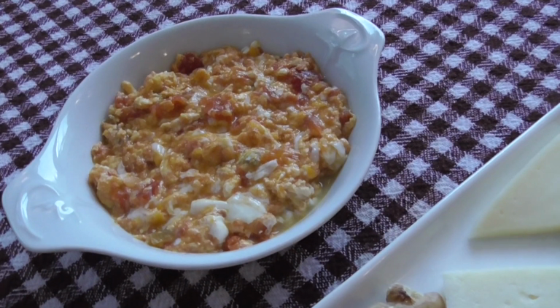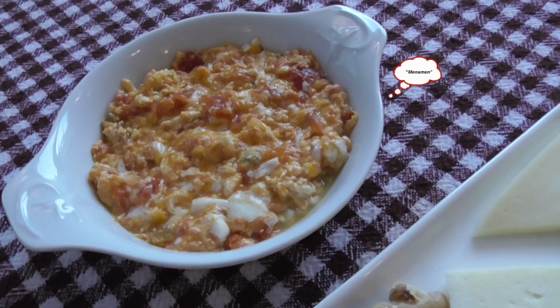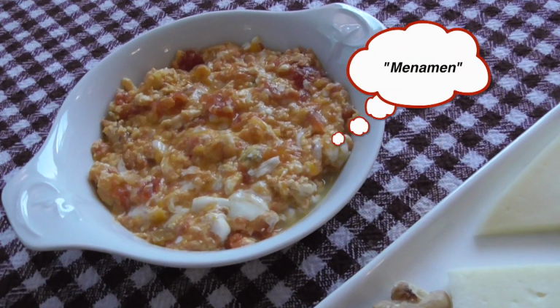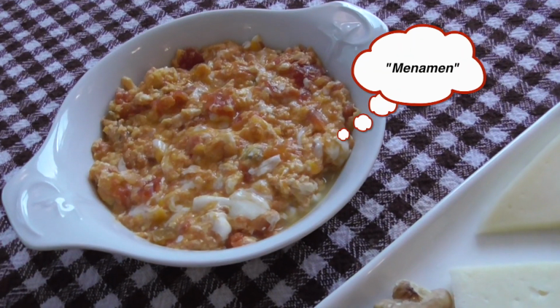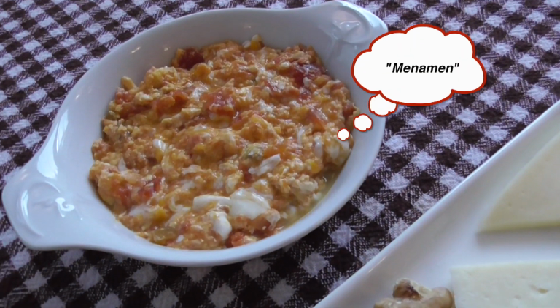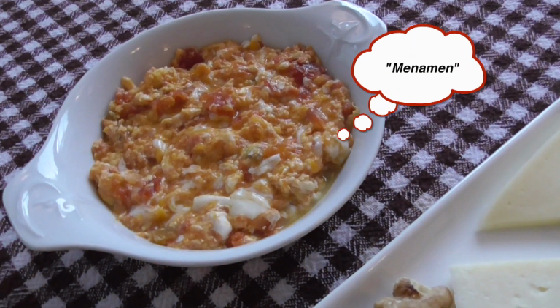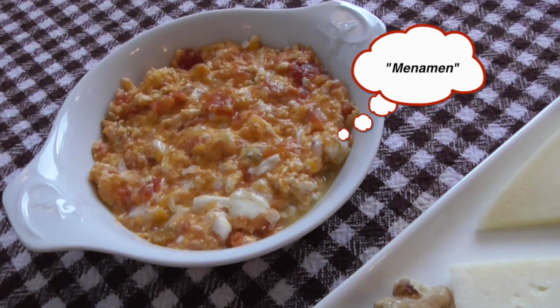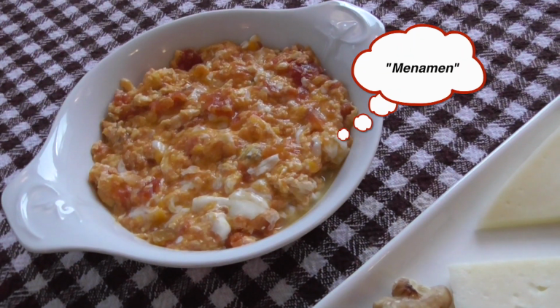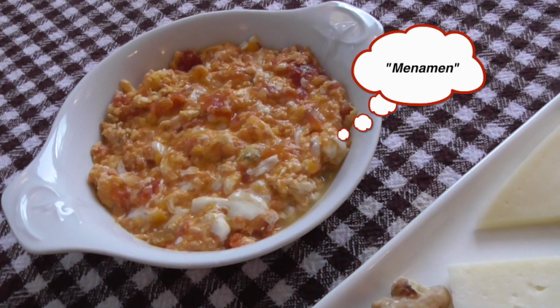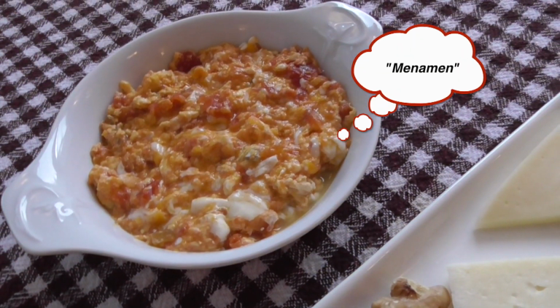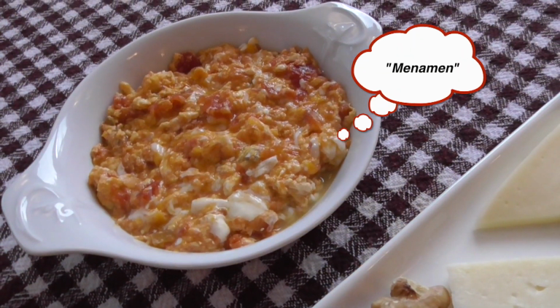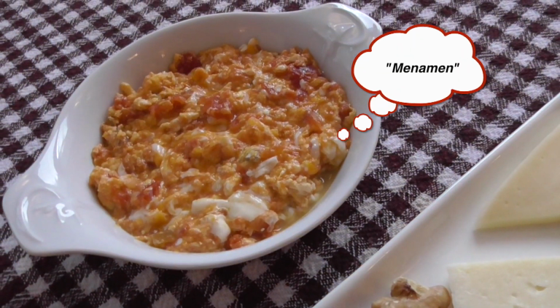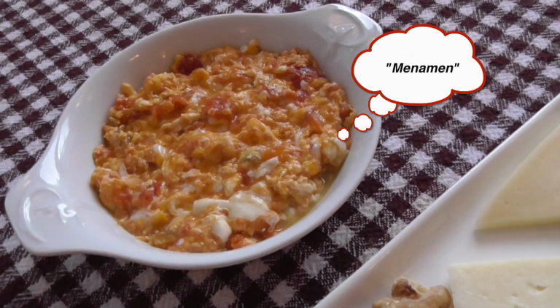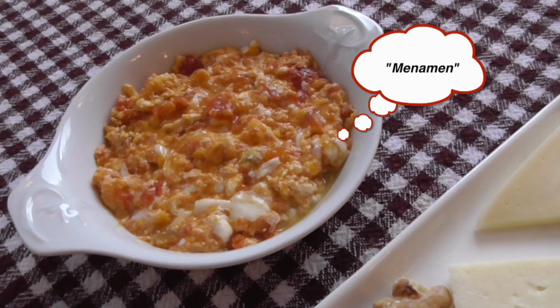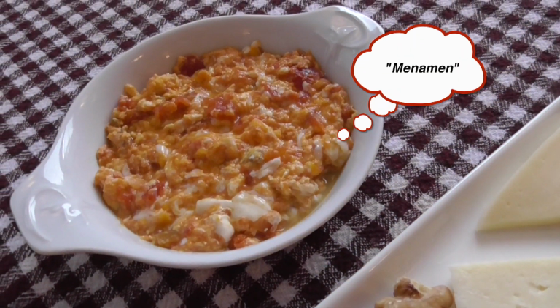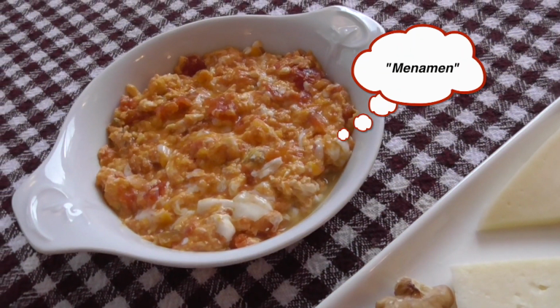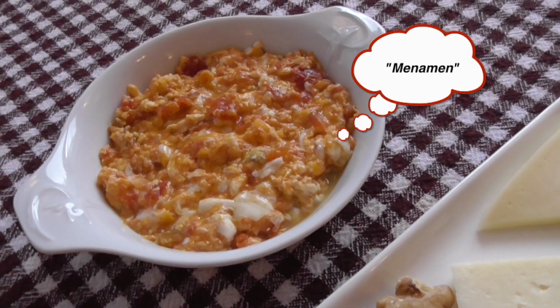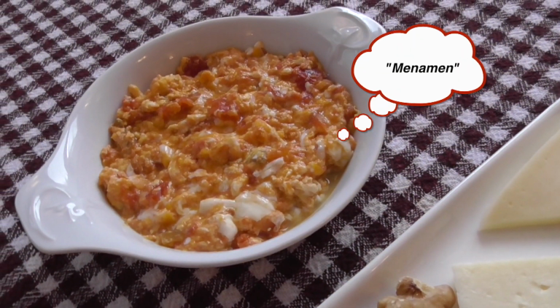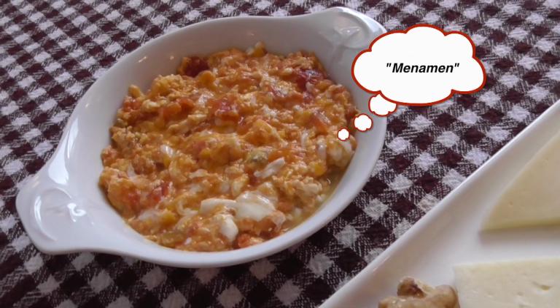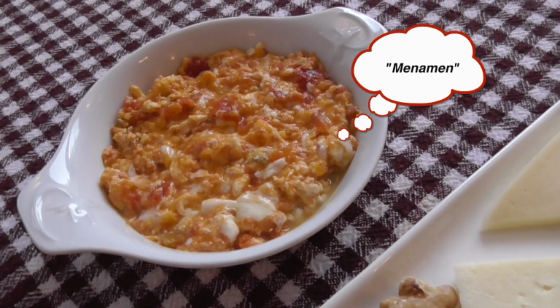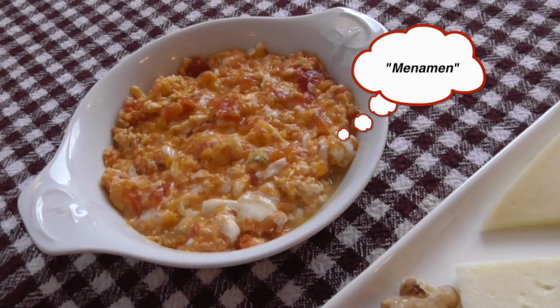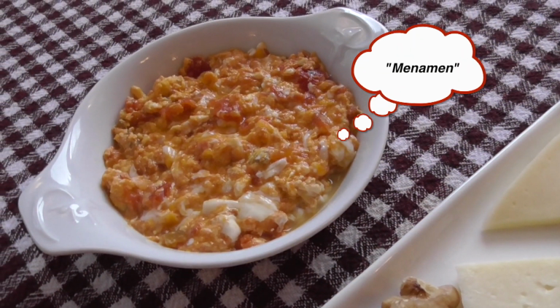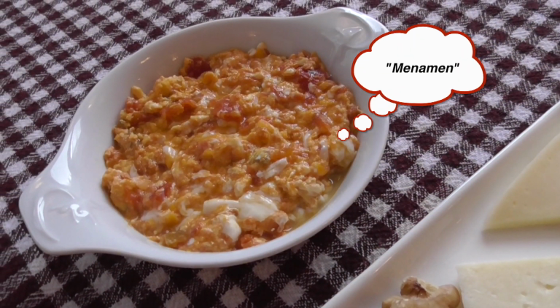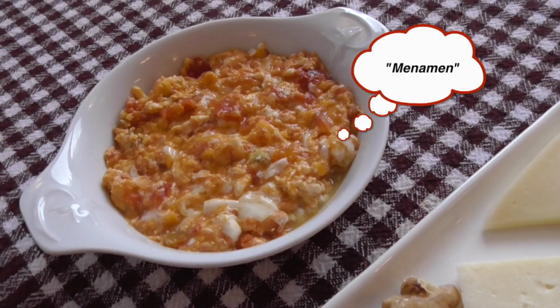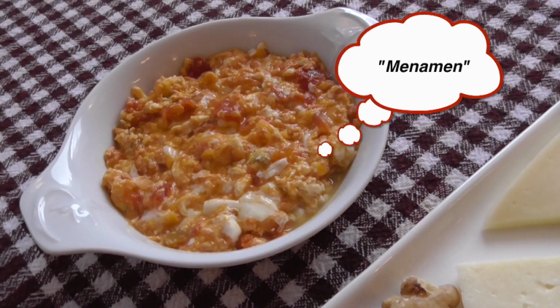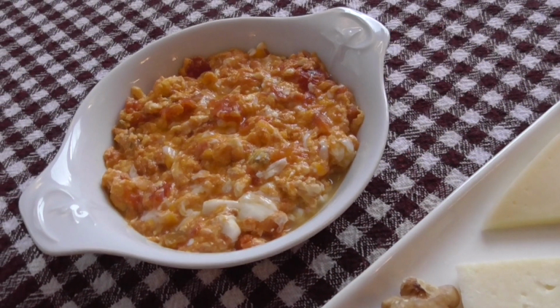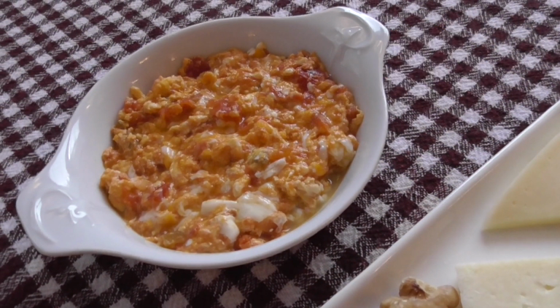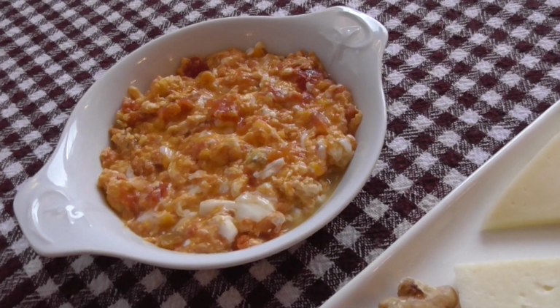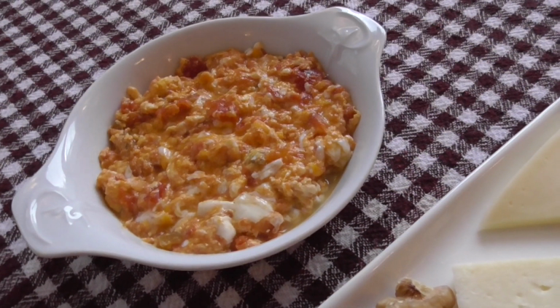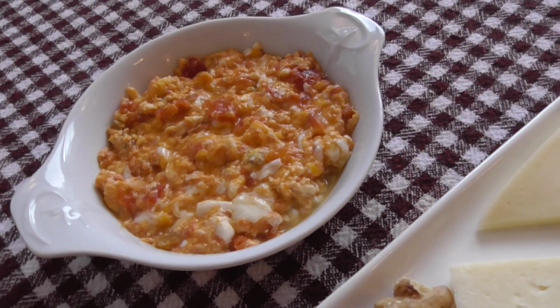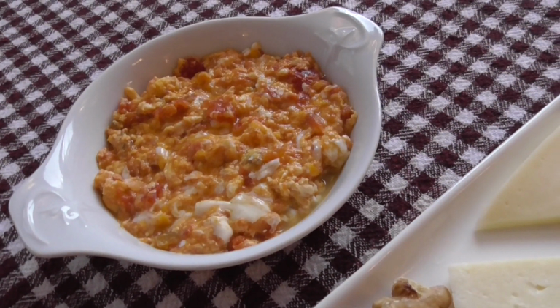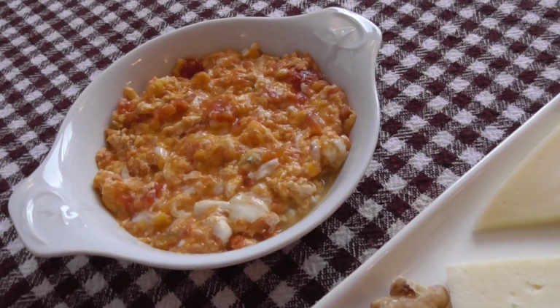Menemen — it's really good. It's basically scrambled eggs with tomatoes and onions. So yum.